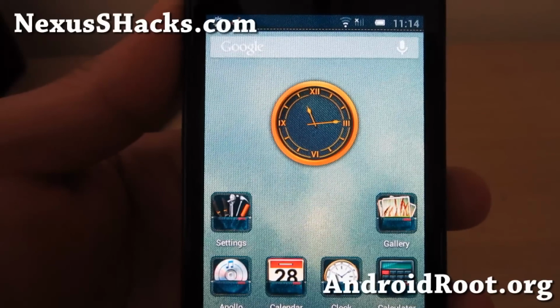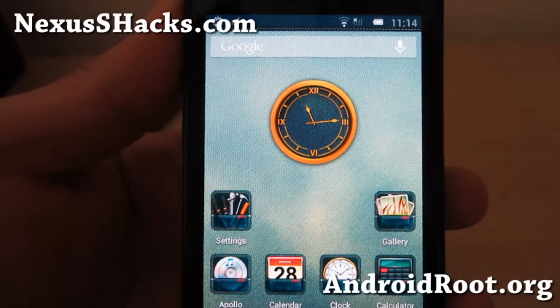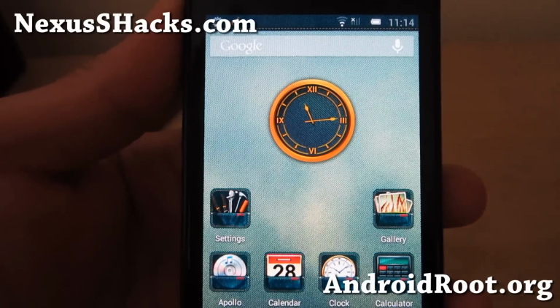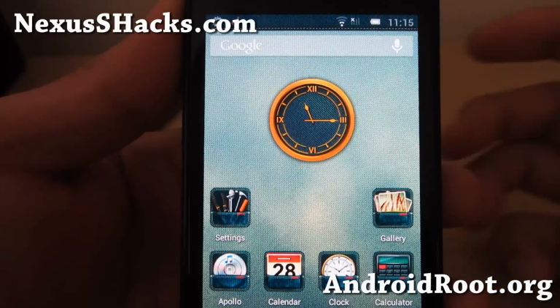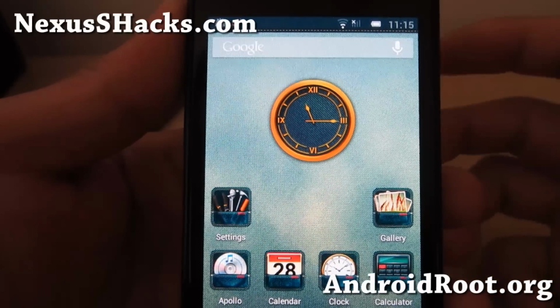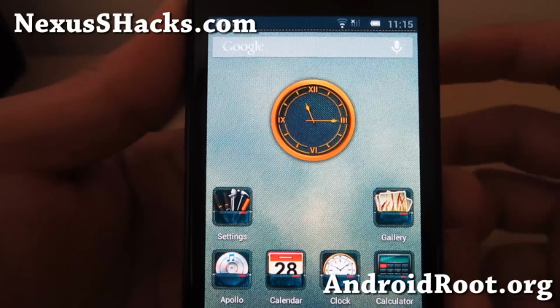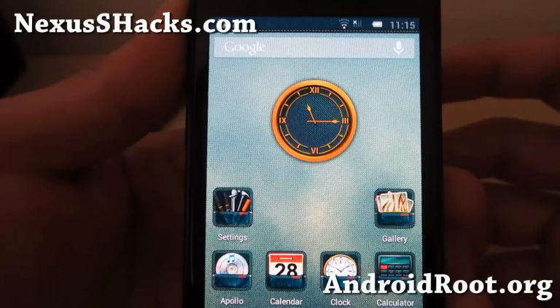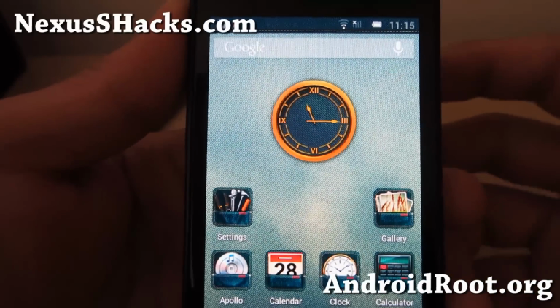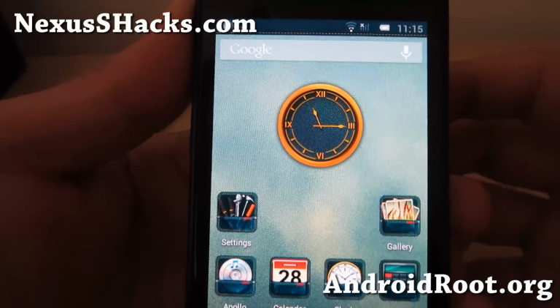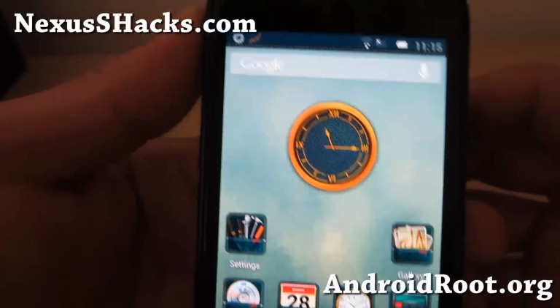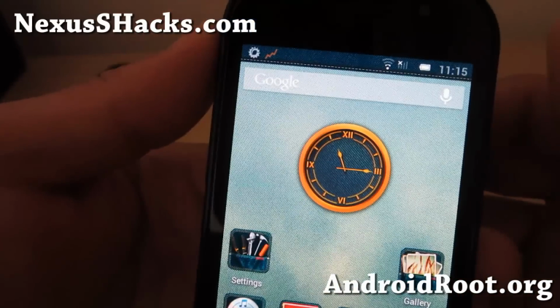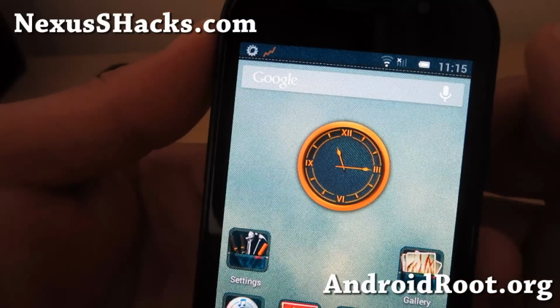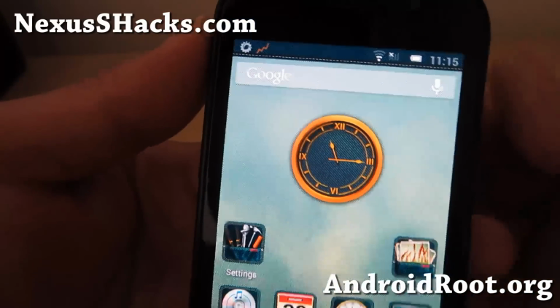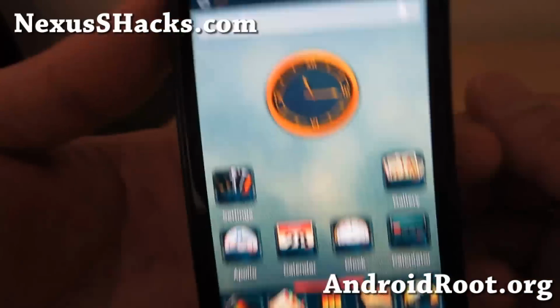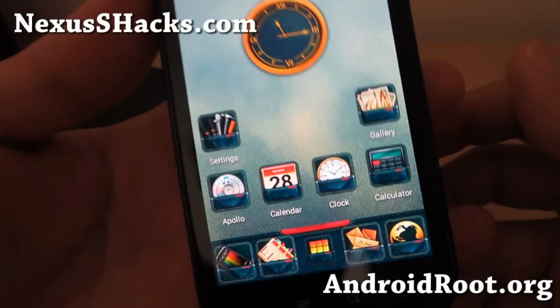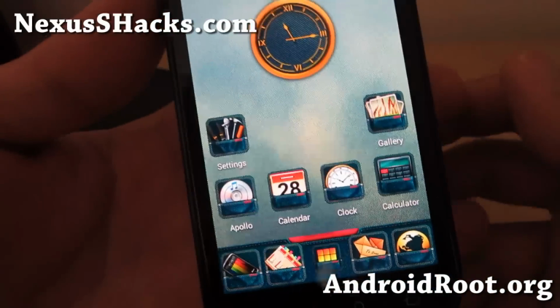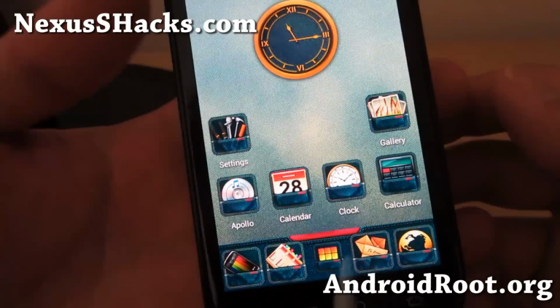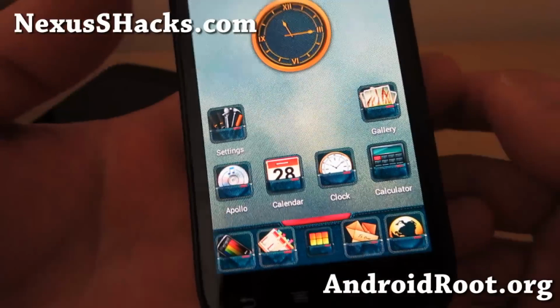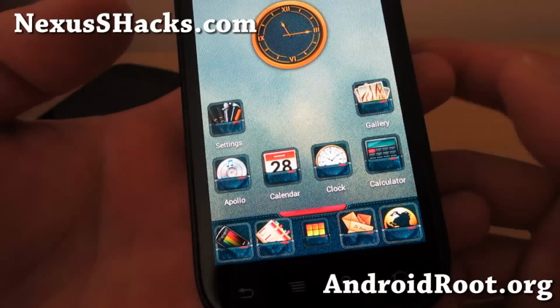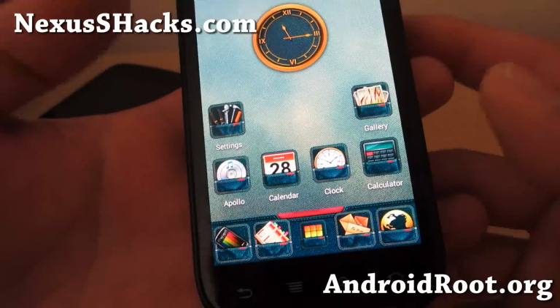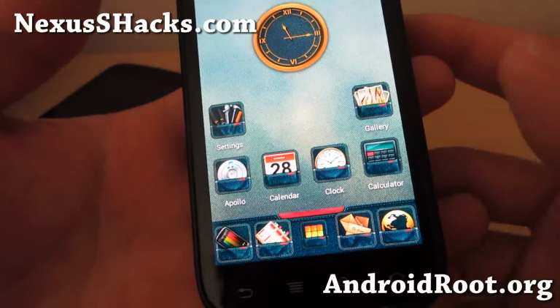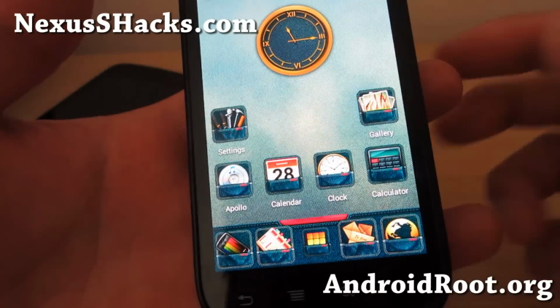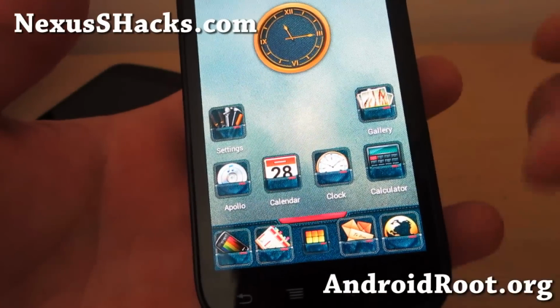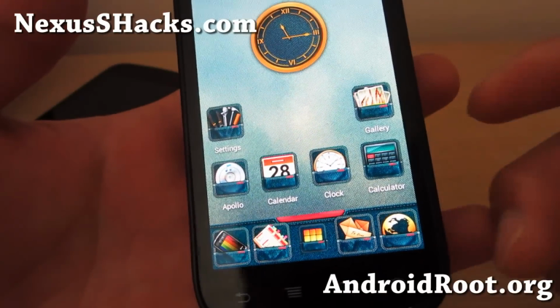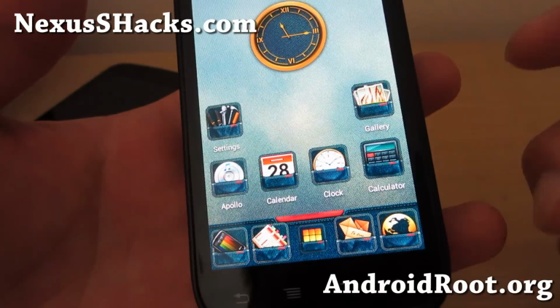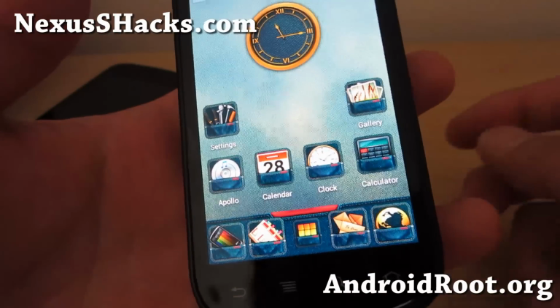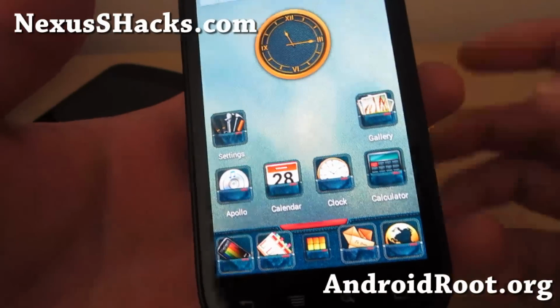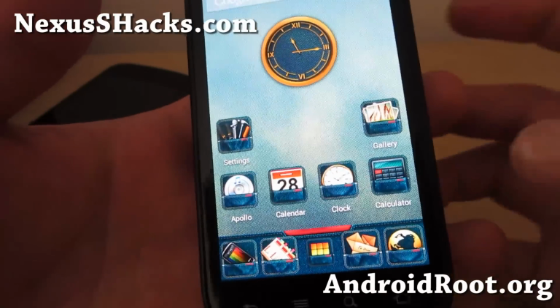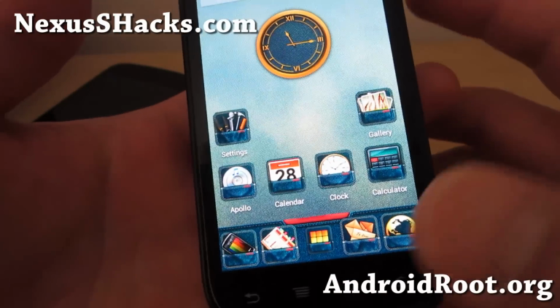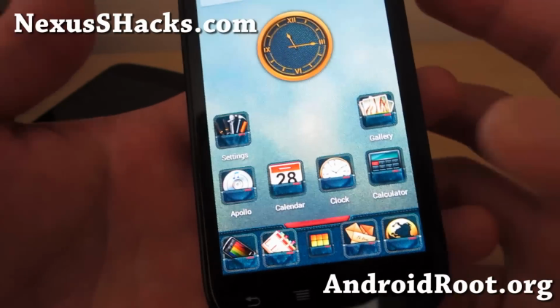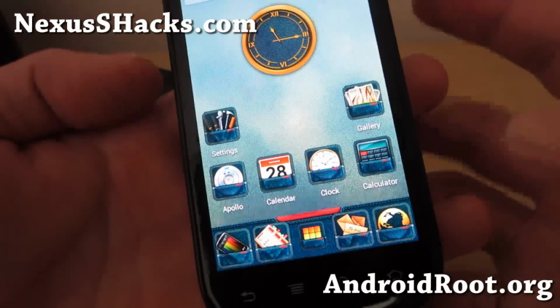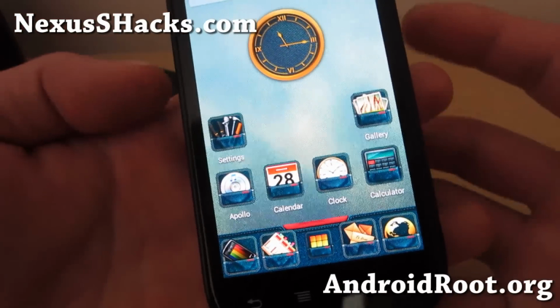Hi folks, this is Max from NexusSHacks.com. For this week's ROM of the Week, I want you to check out Avatar ROM.